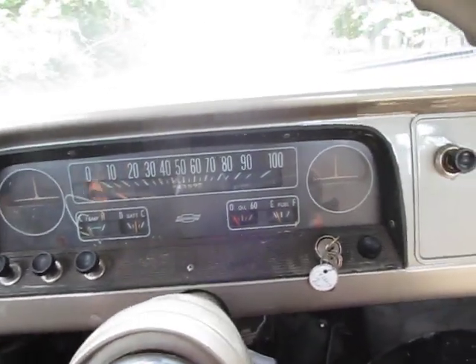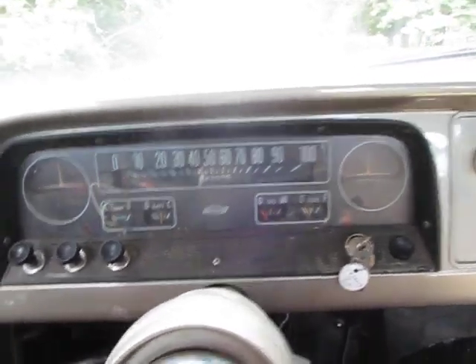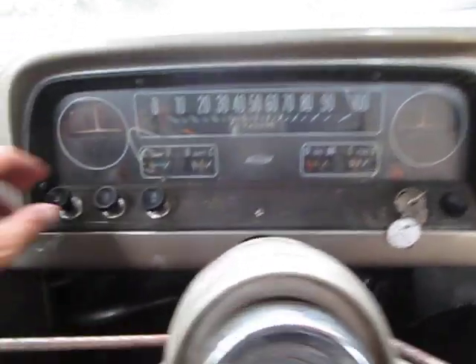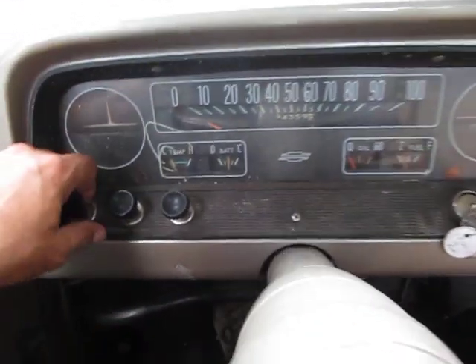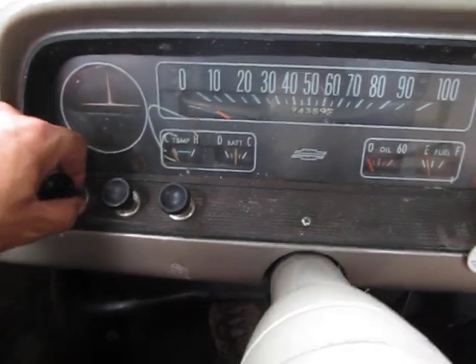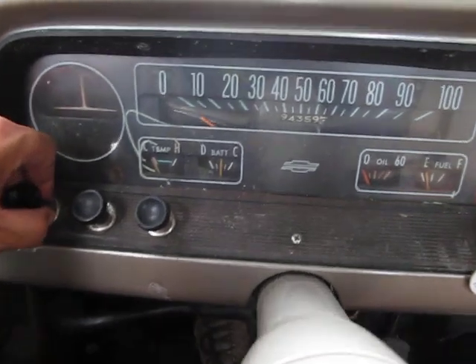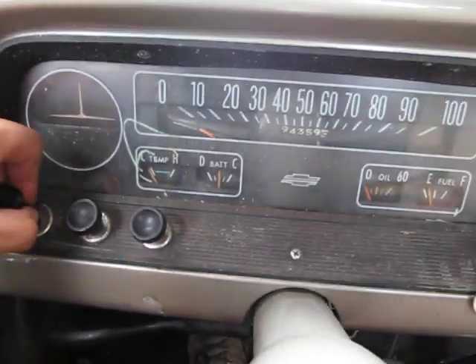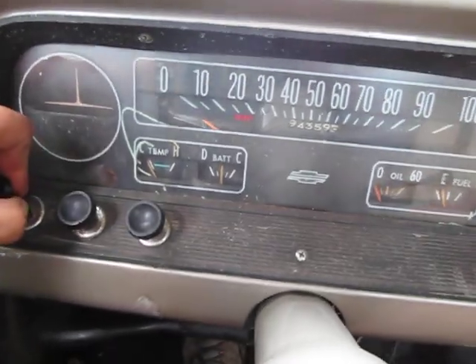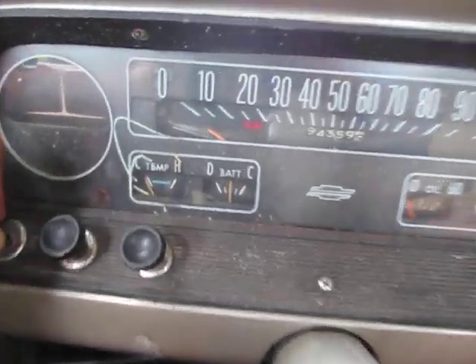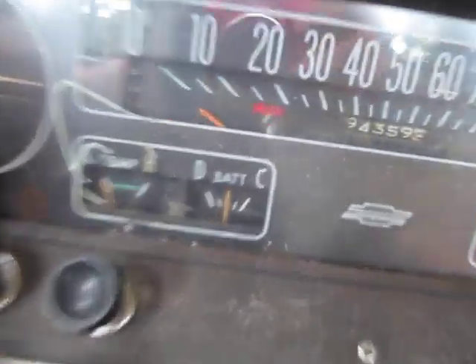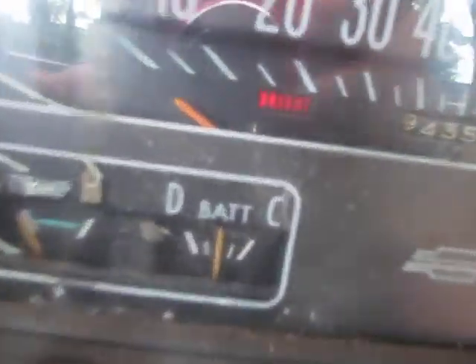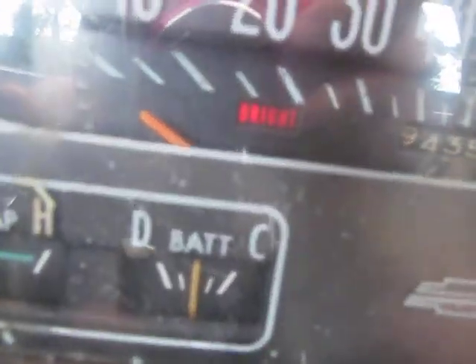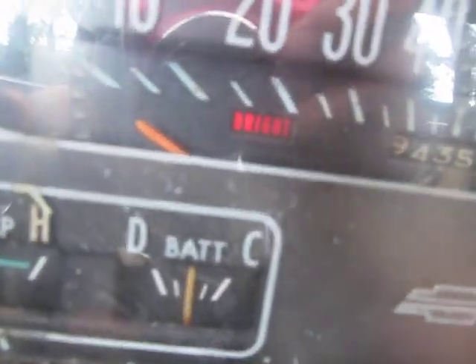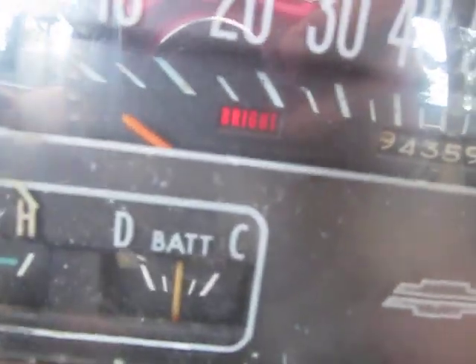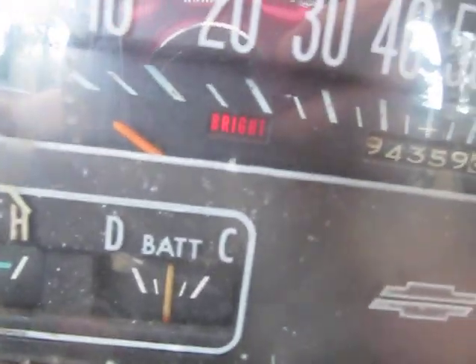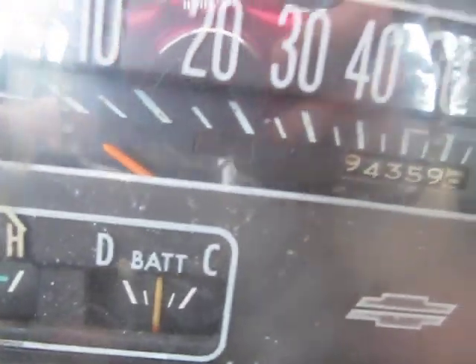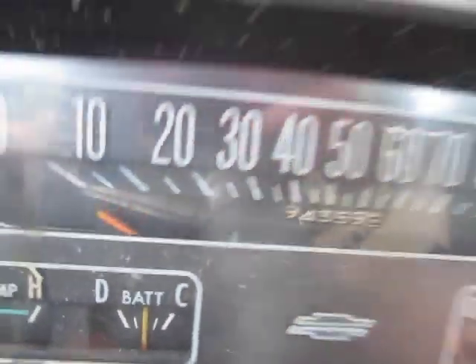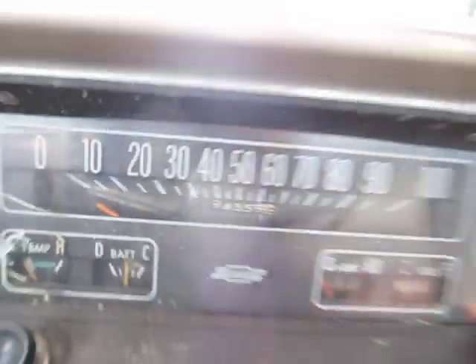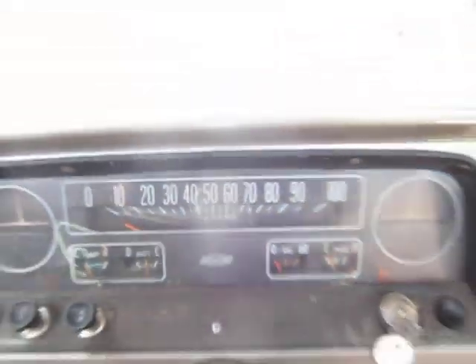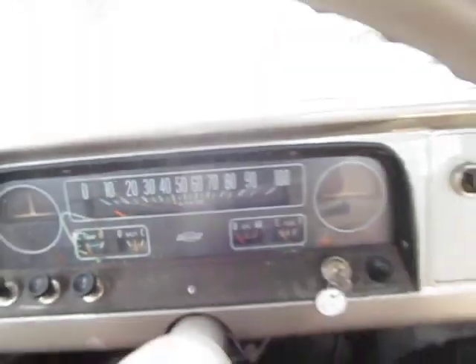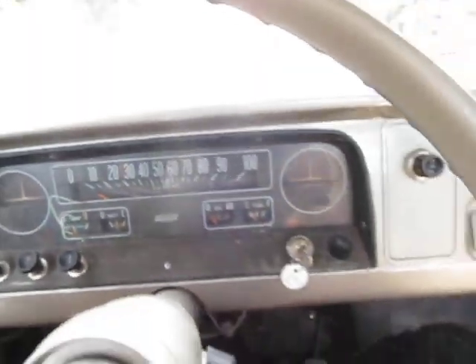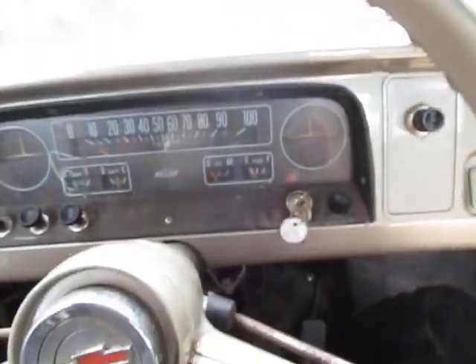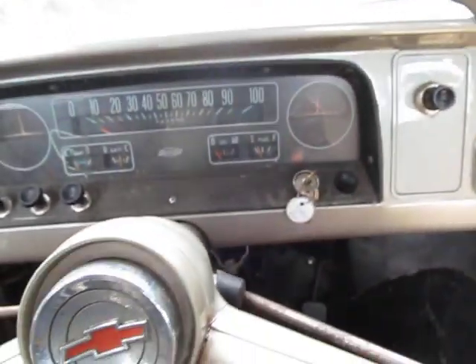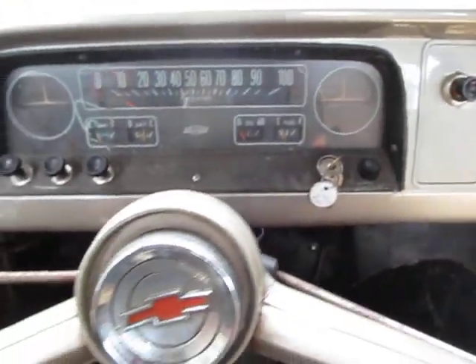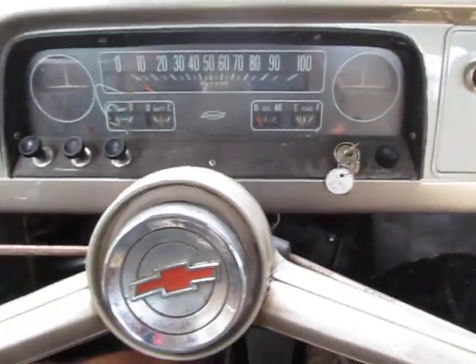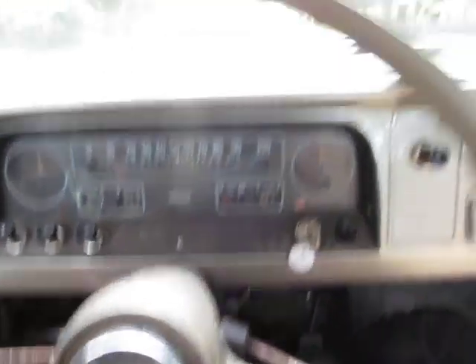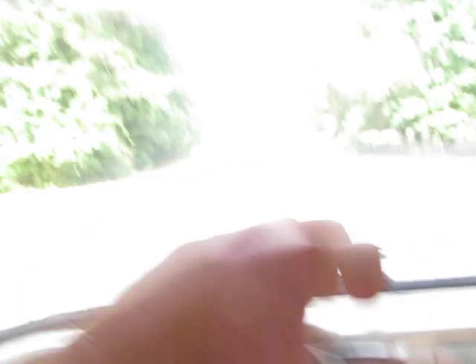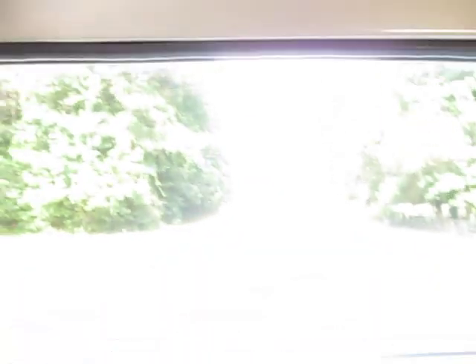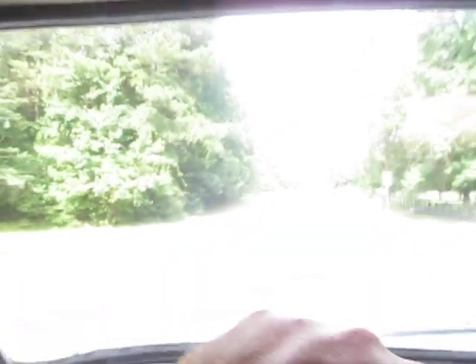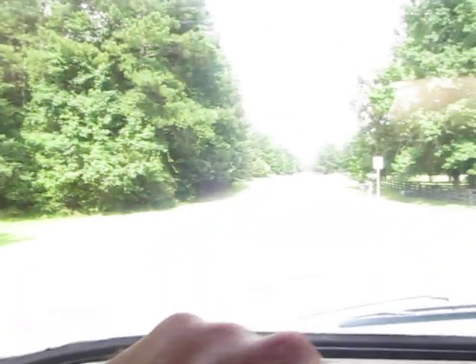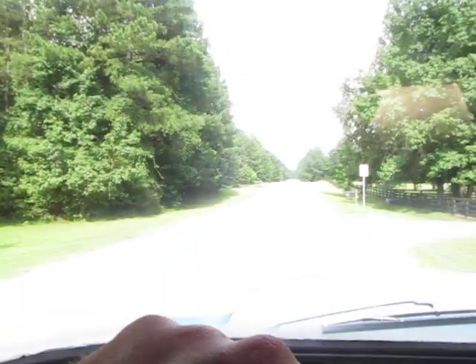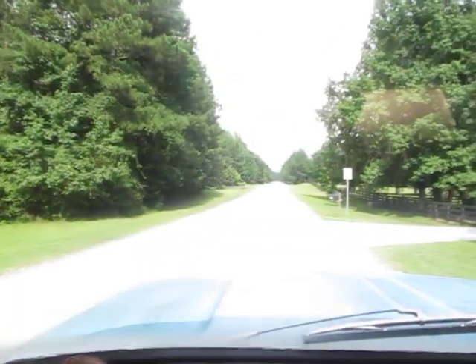When you turn the lights on and the brights are on, the little brights indicator works, which is kind of cool. We're going to take this thing for a quick spin and I'll show you around the truck.